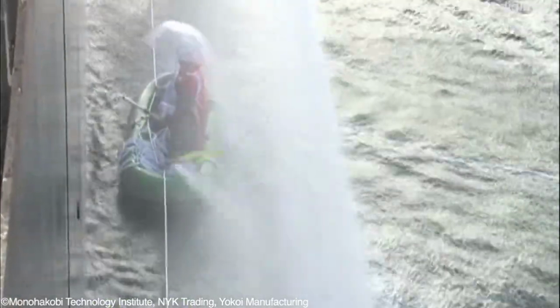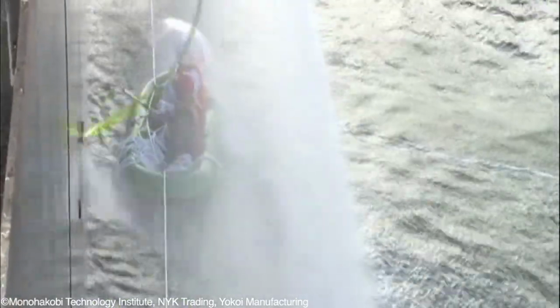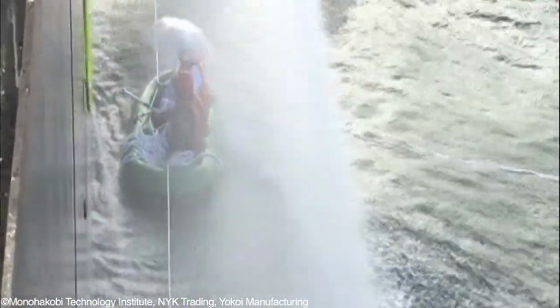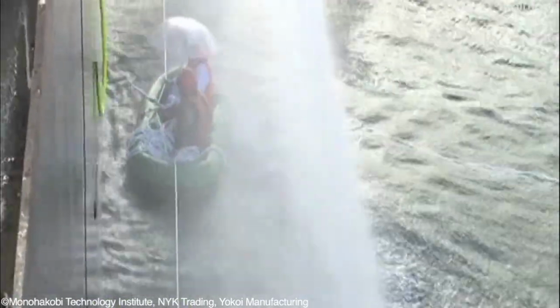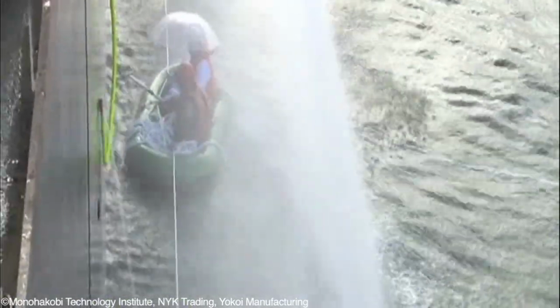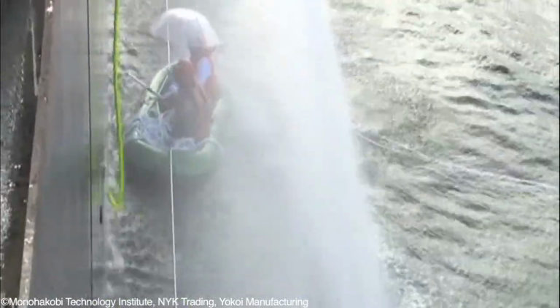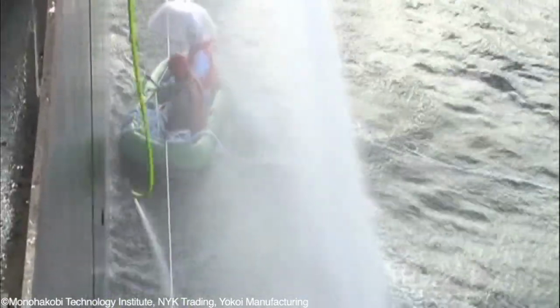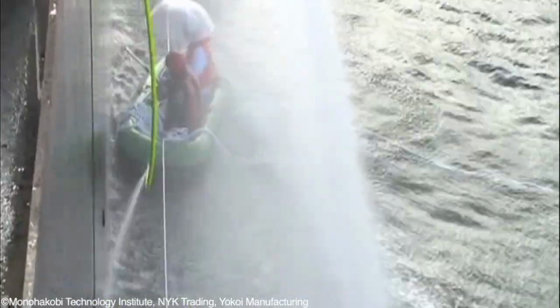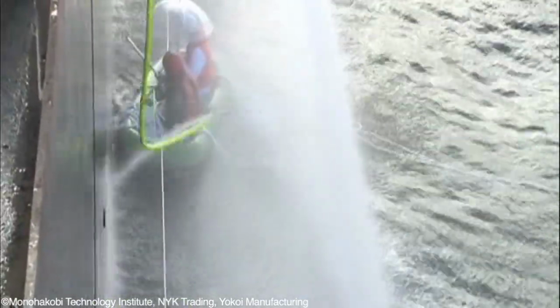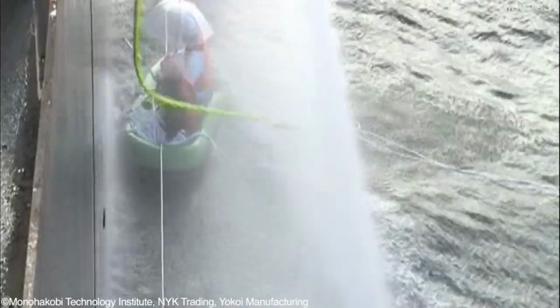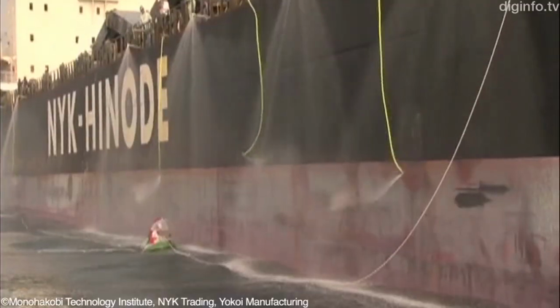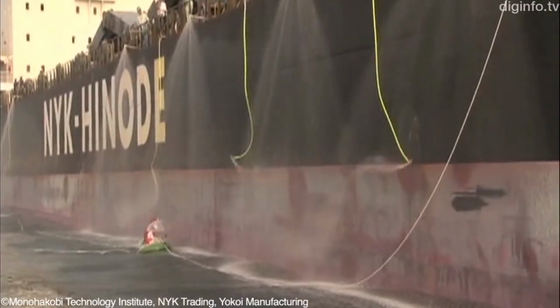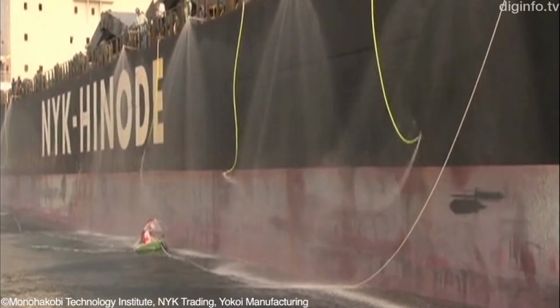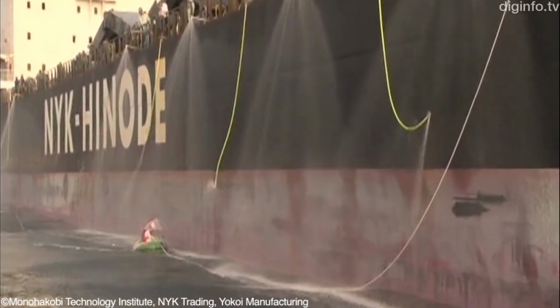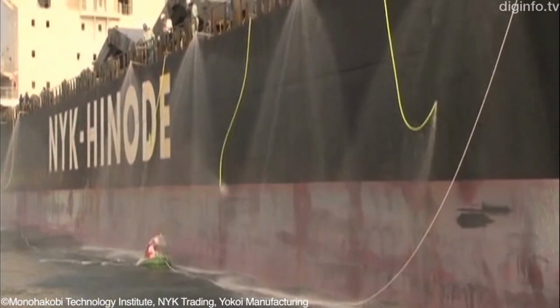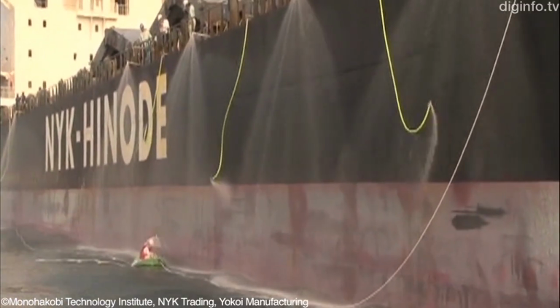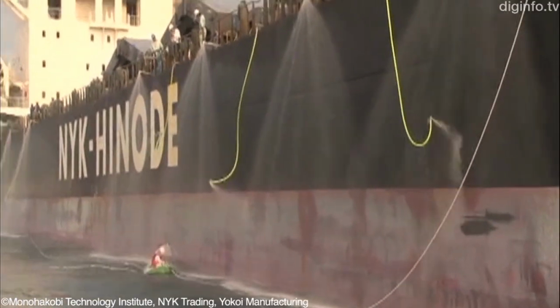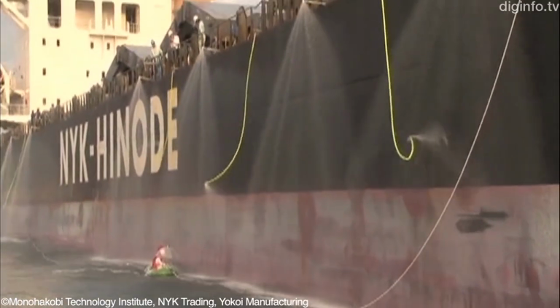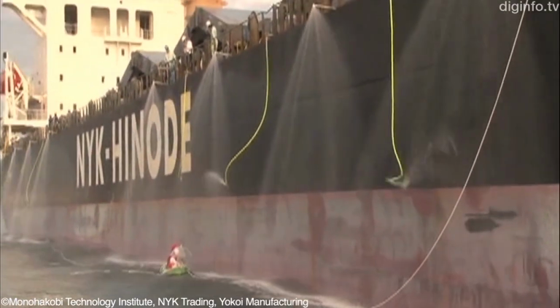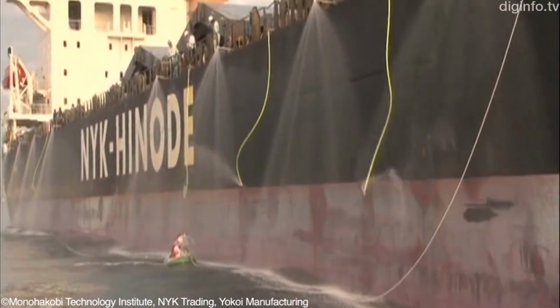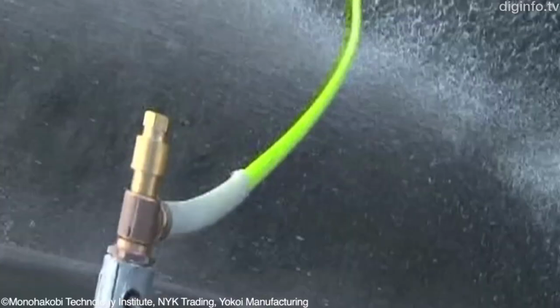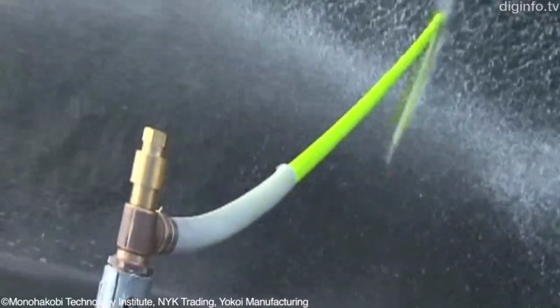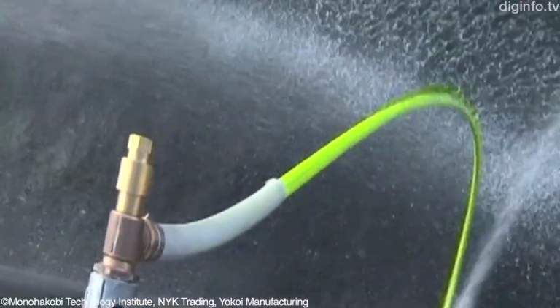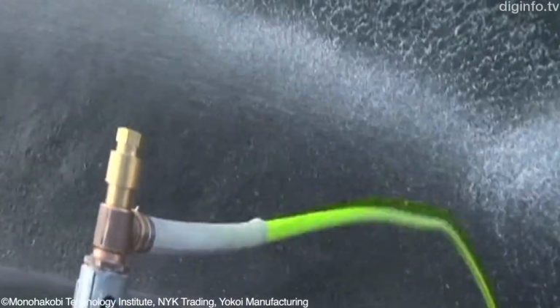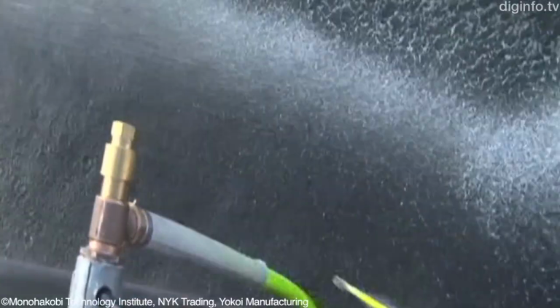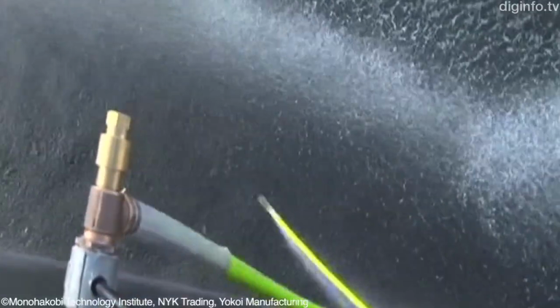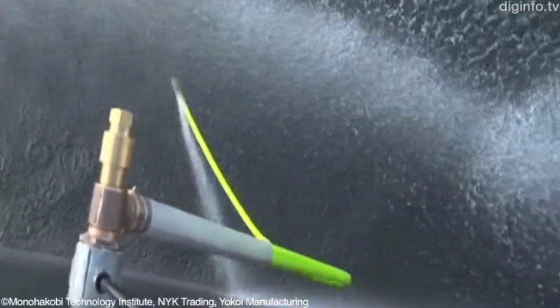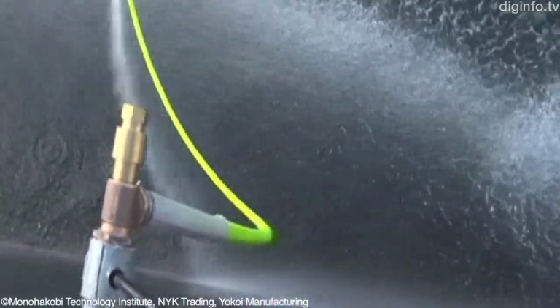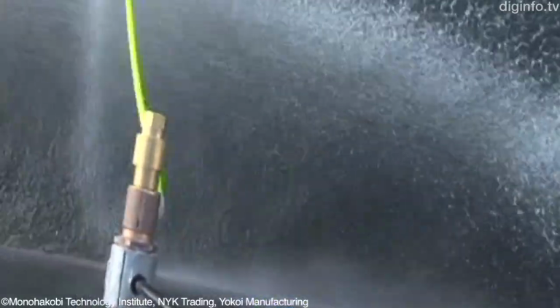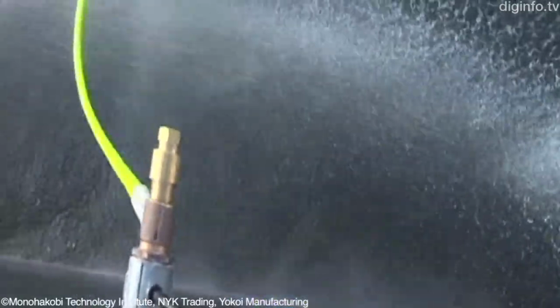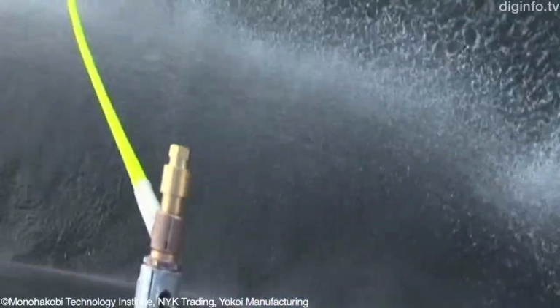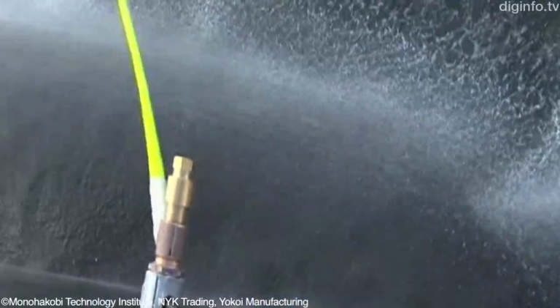Also, the hose deters pirates from climbing aboard through its irregular motion and impact force of around 700N.